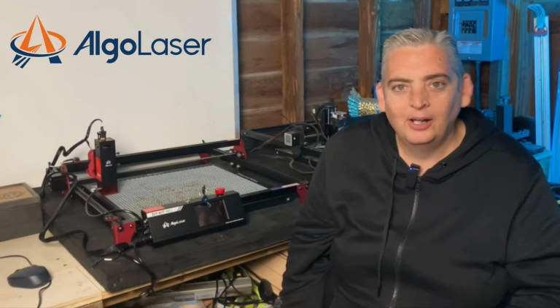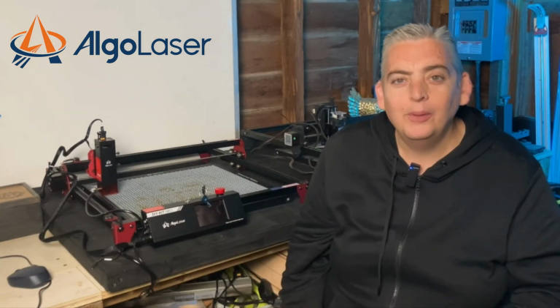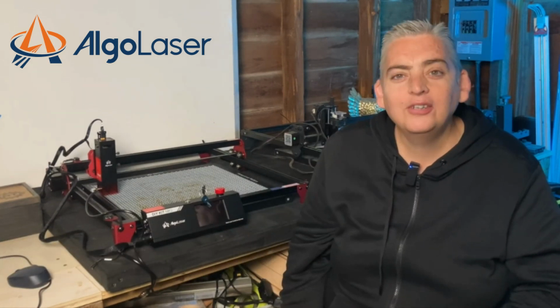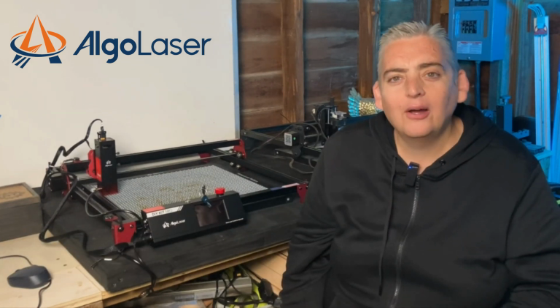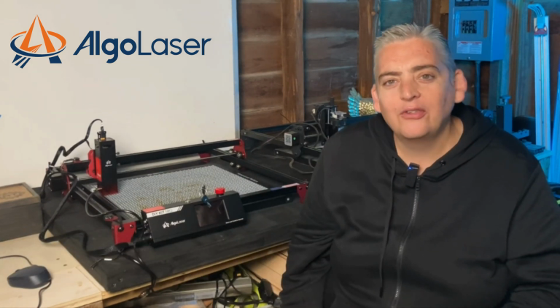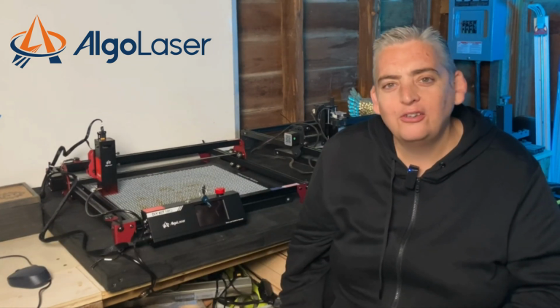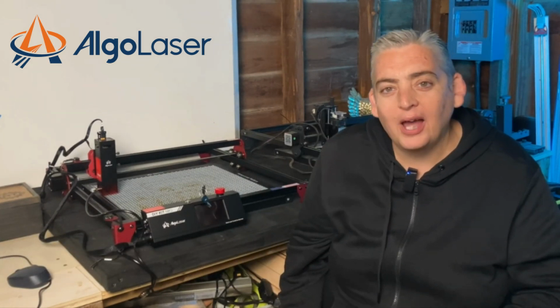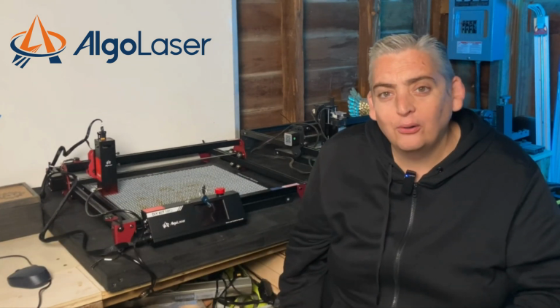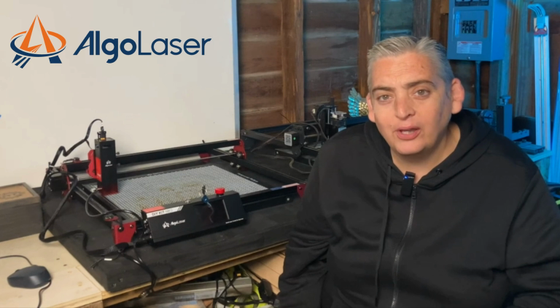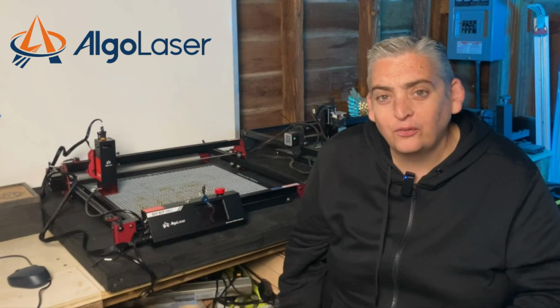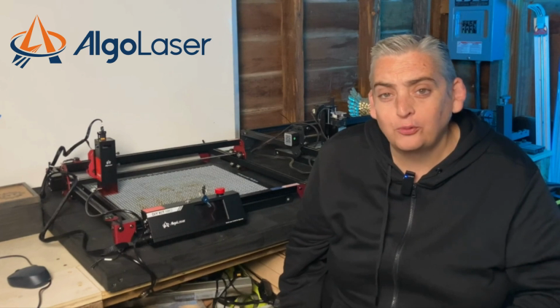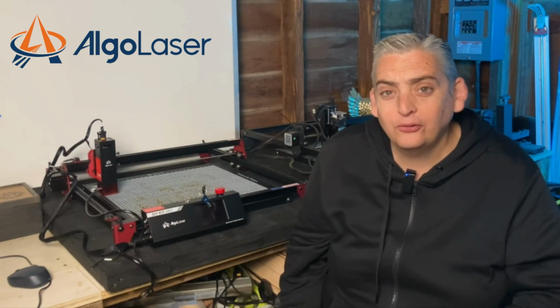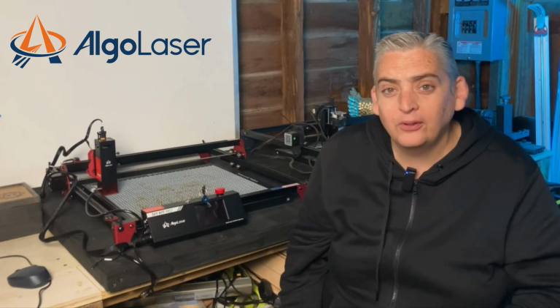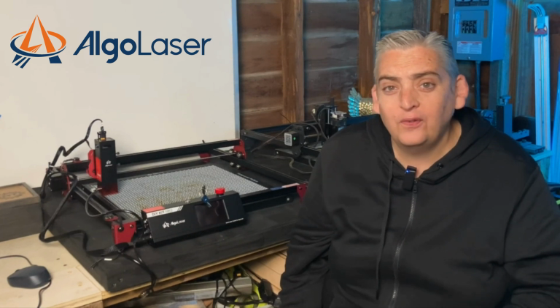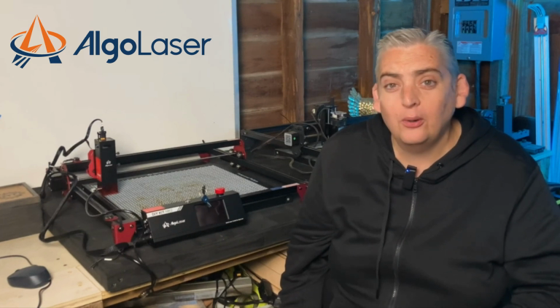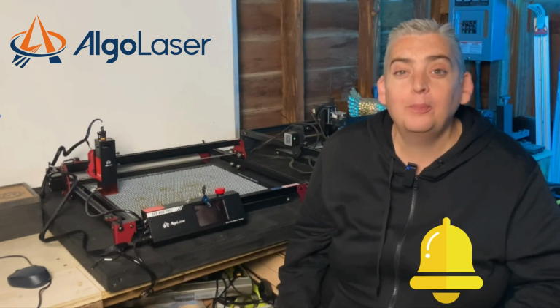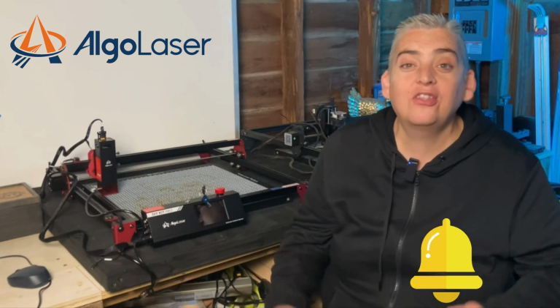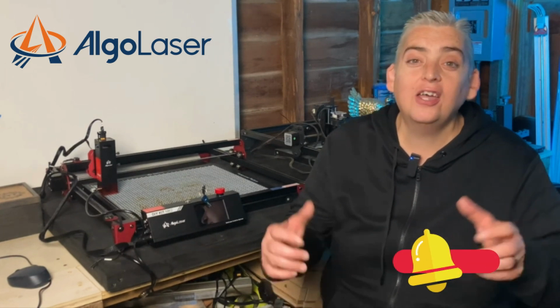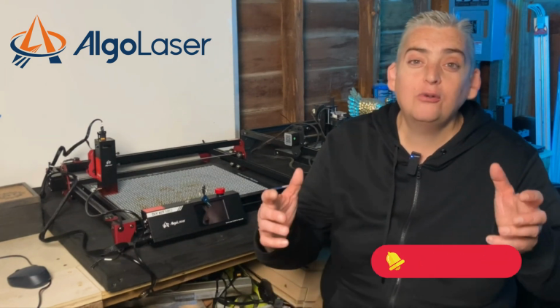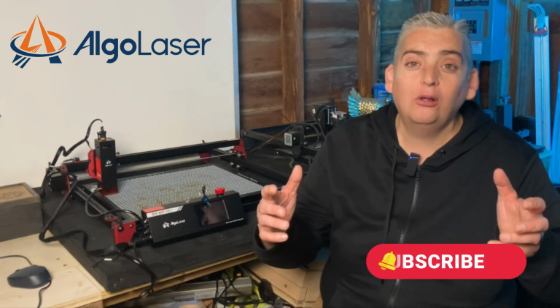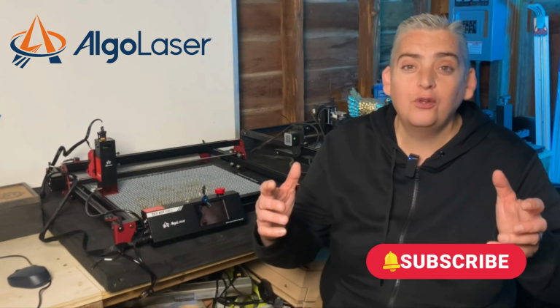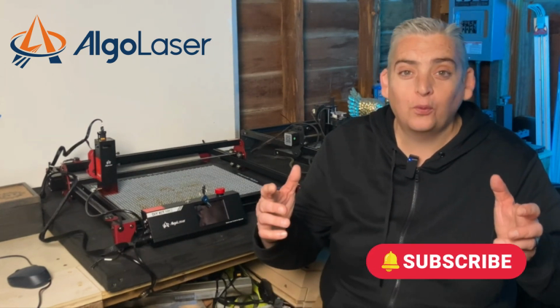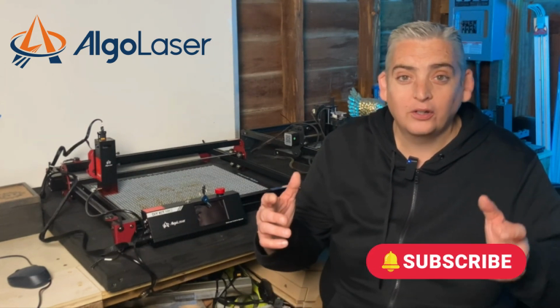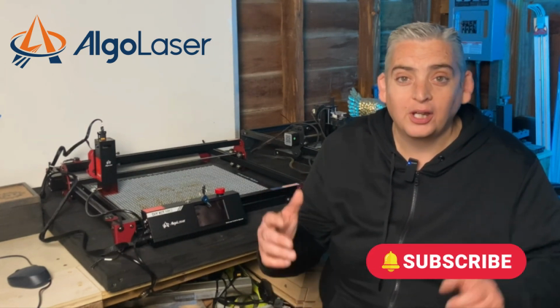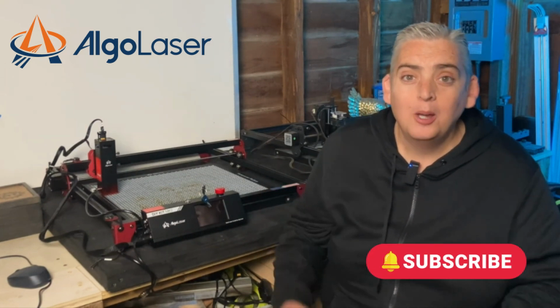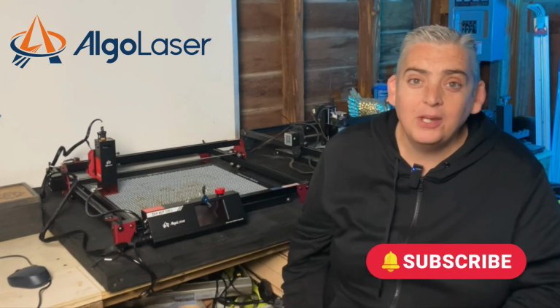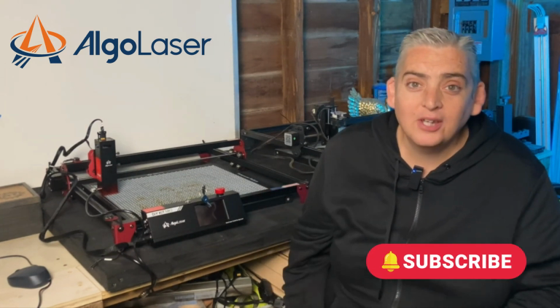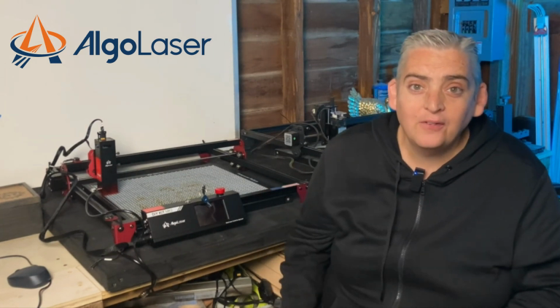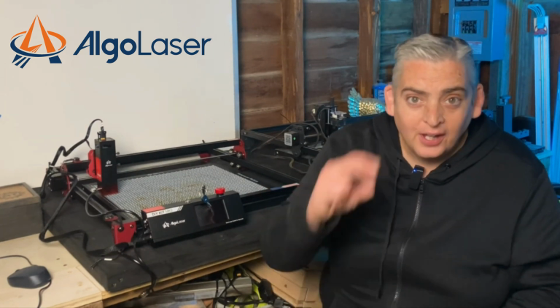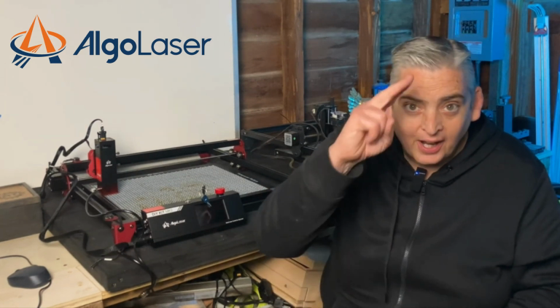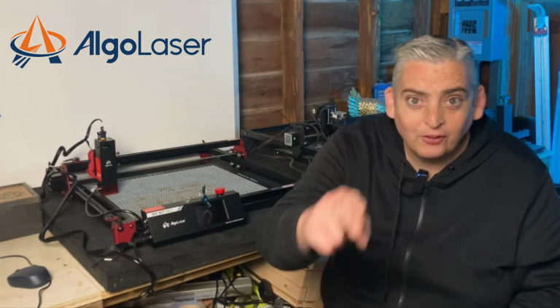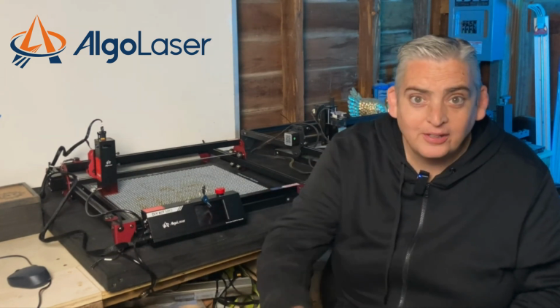A big shout out and thank you to Algo Laser for sponsoring this video, and a big thank you to all of you for watching. Be safe and have a great day.